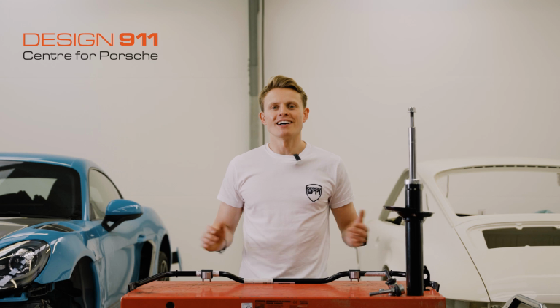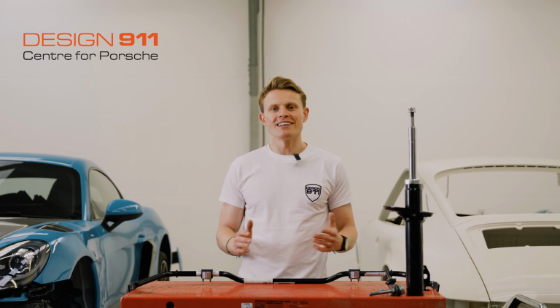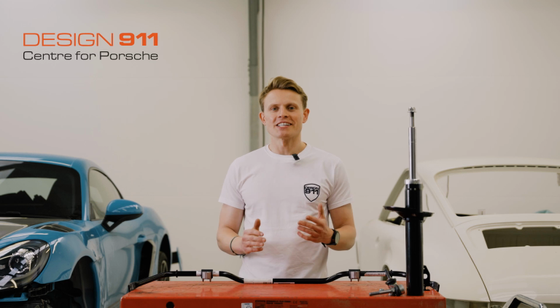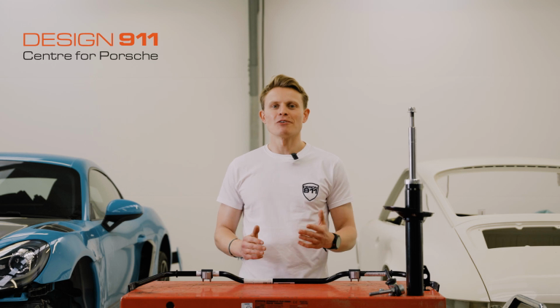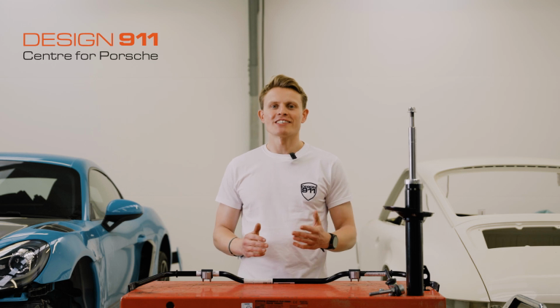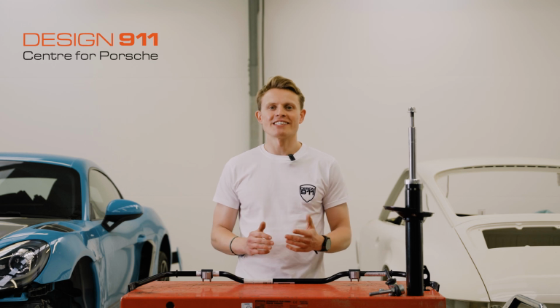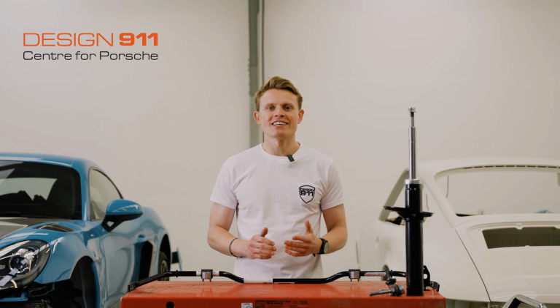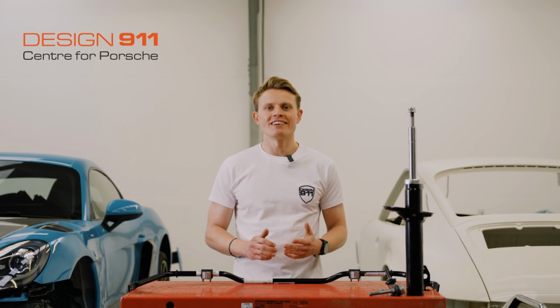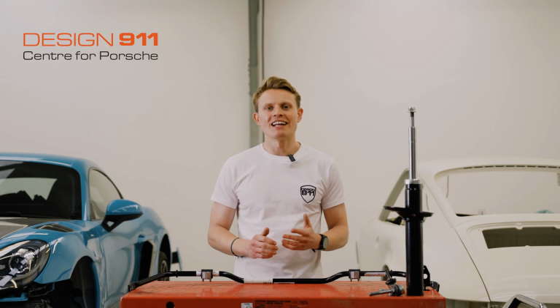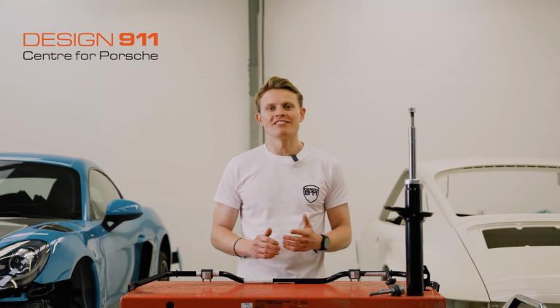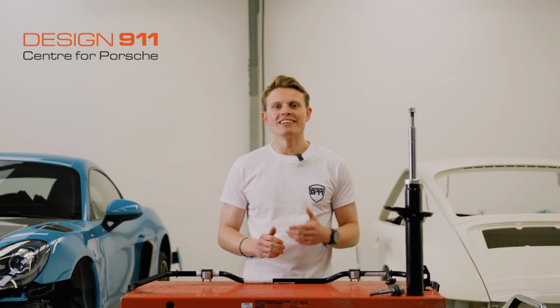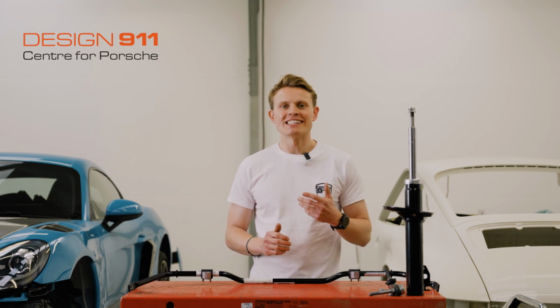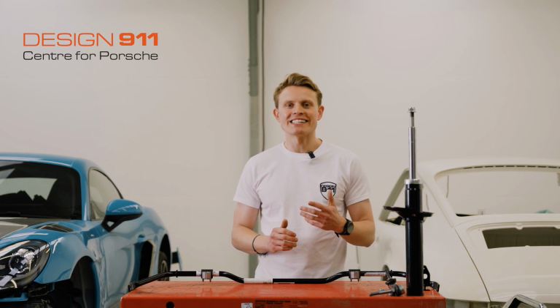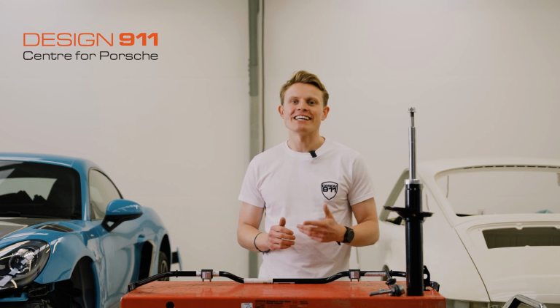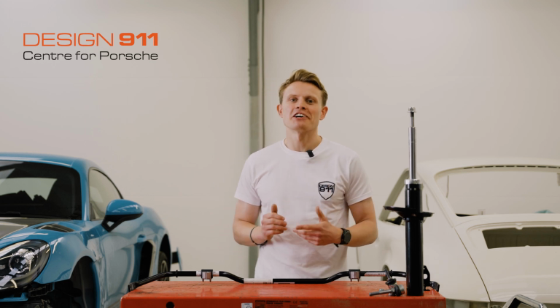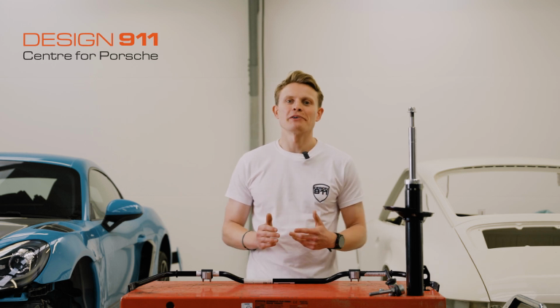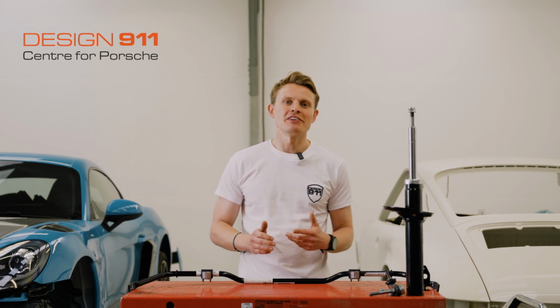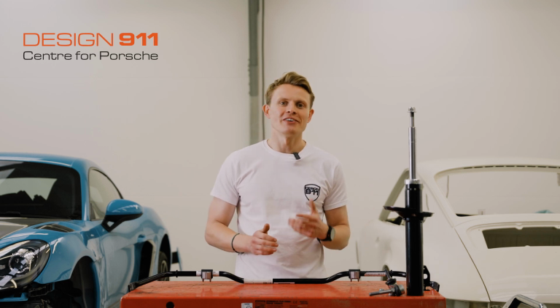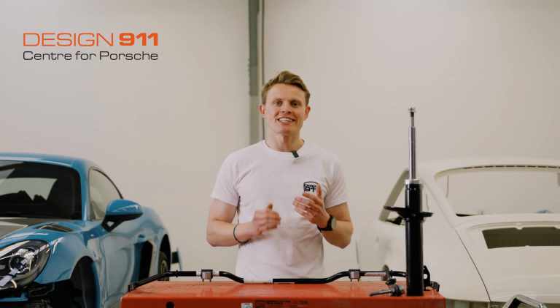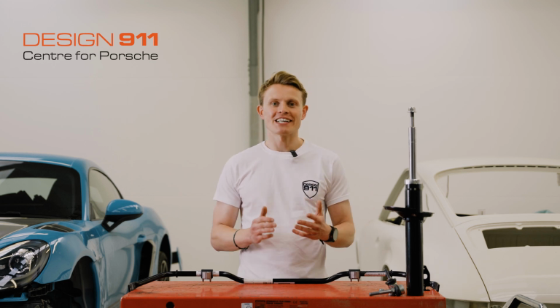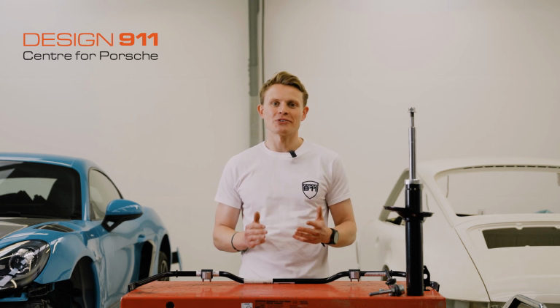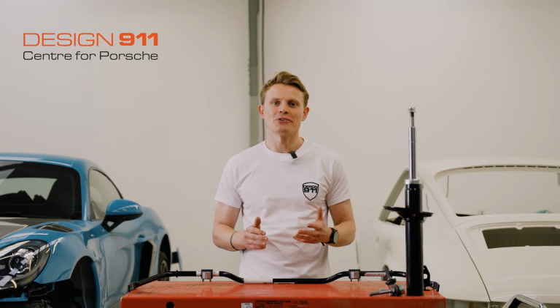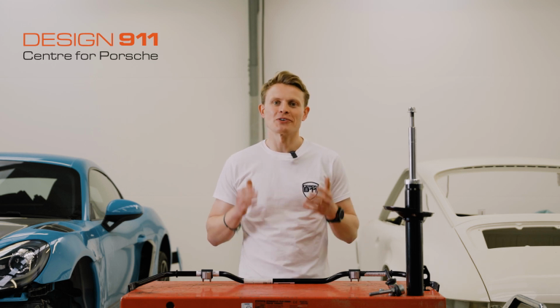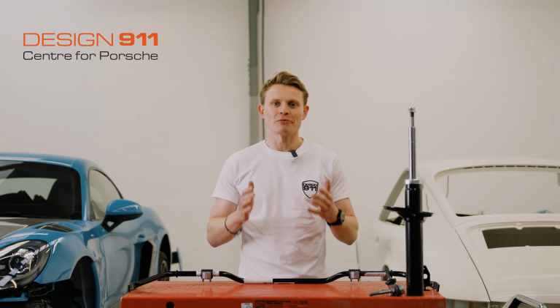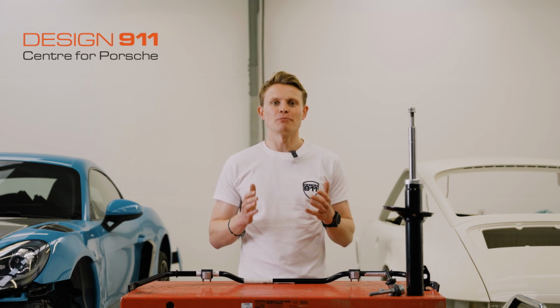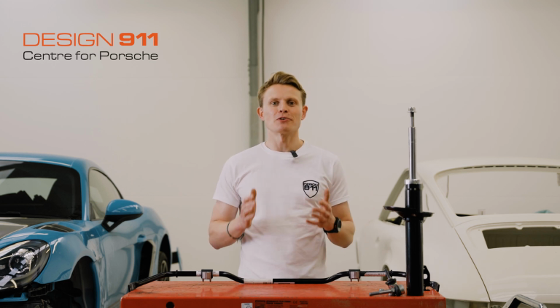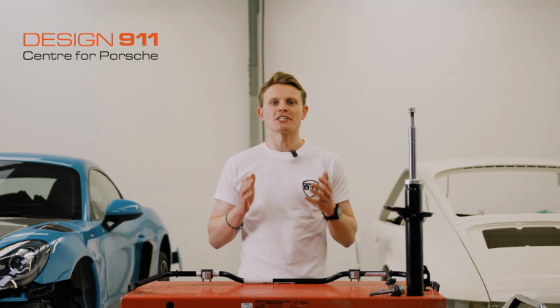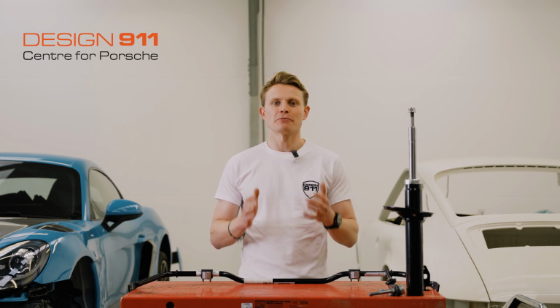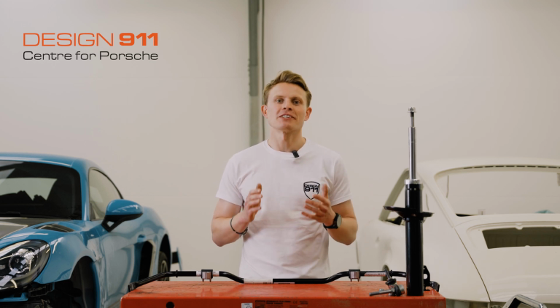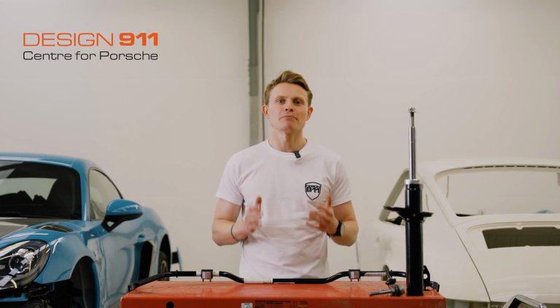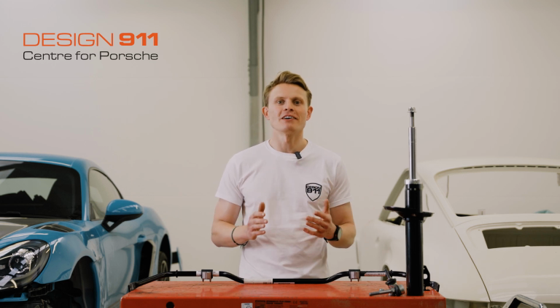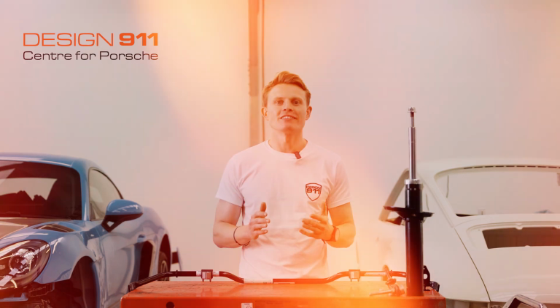Hi guys, I'm Laurence at Design 911 and today I'm going to be giving you a tech talk on some of your Porsche suspension components.